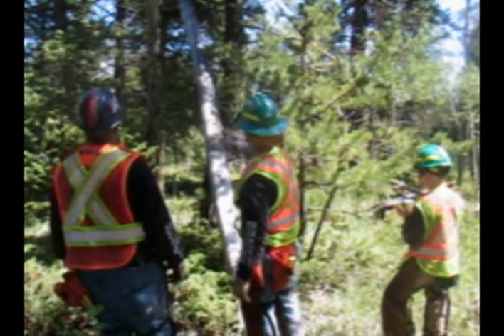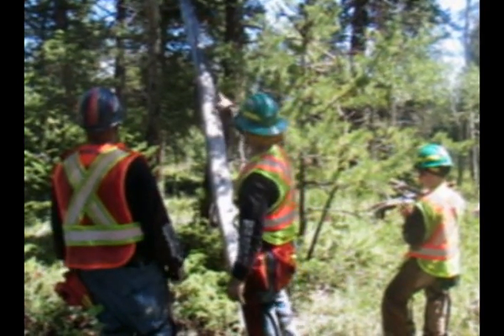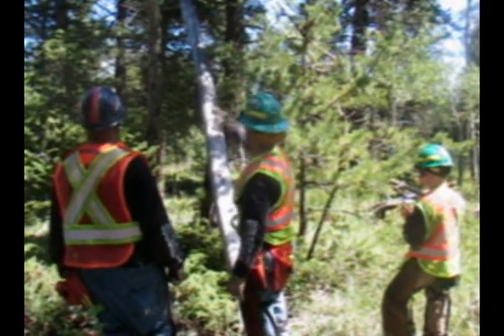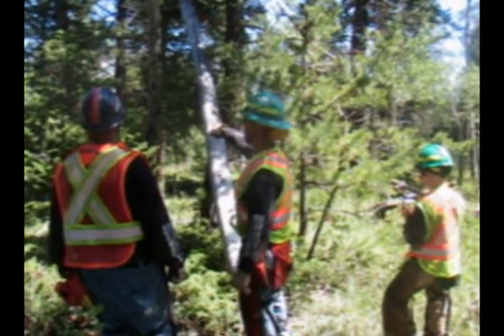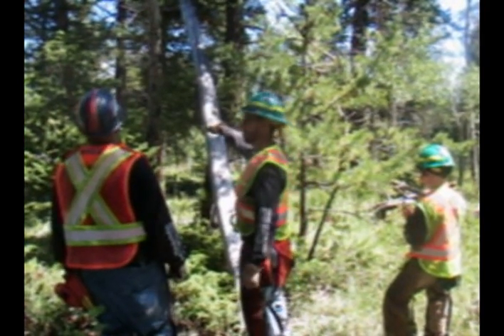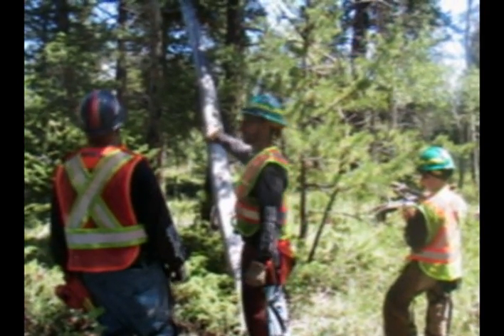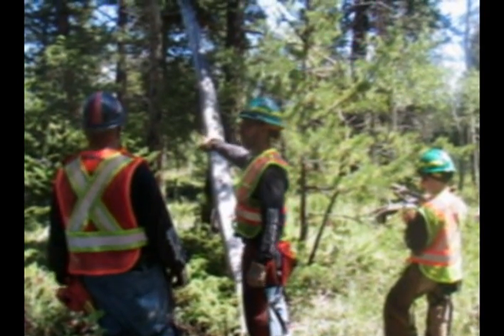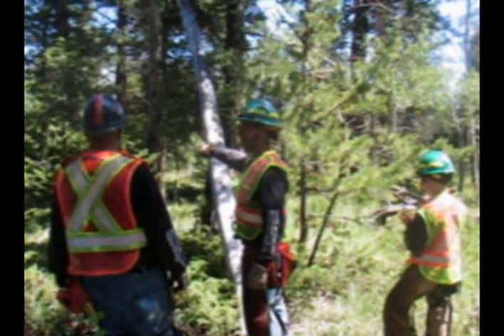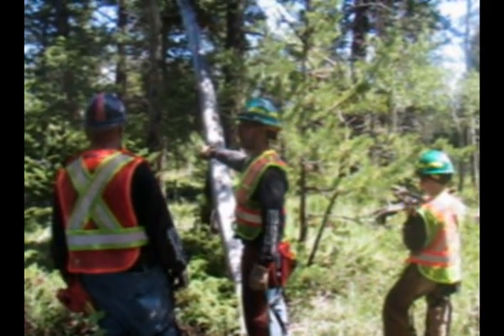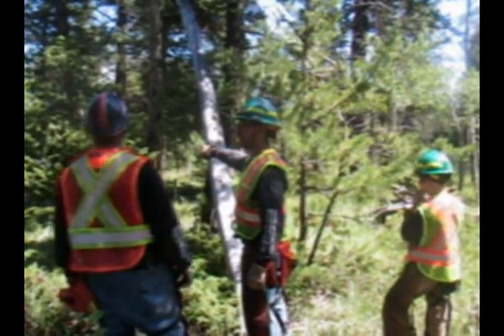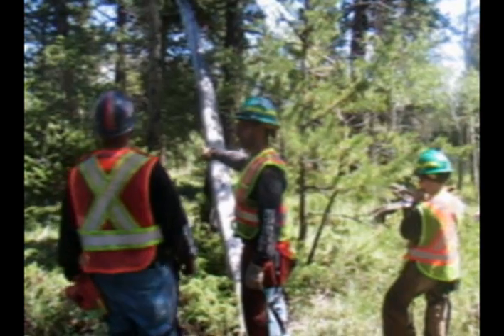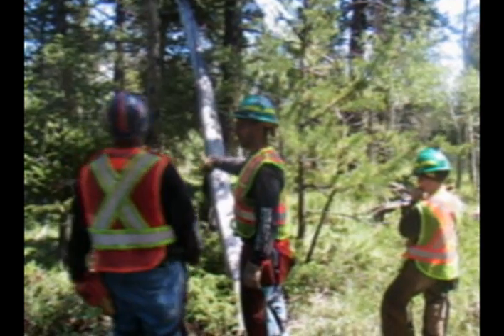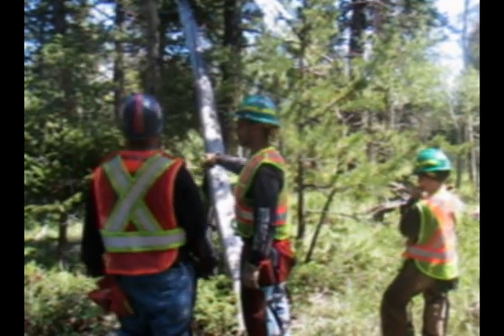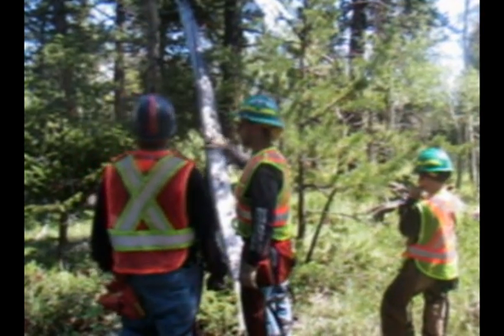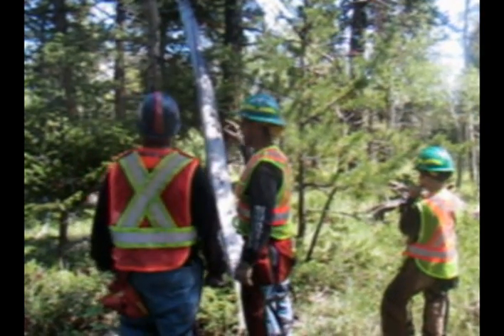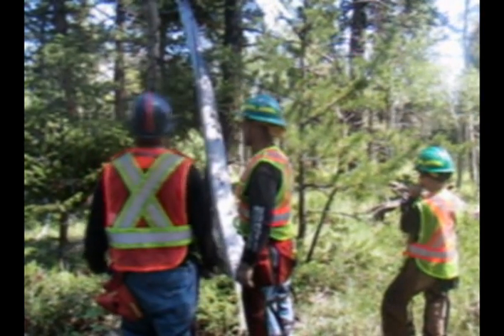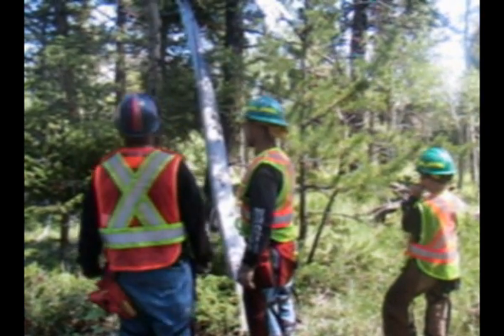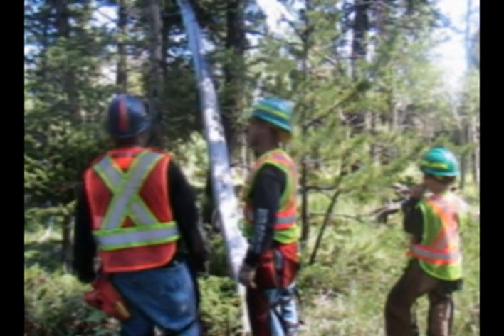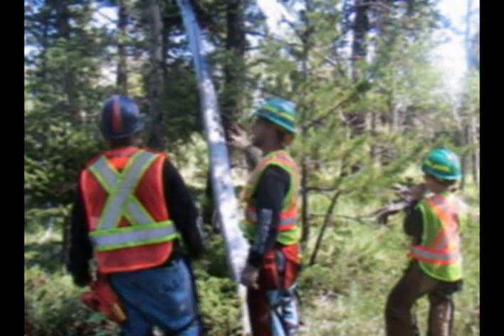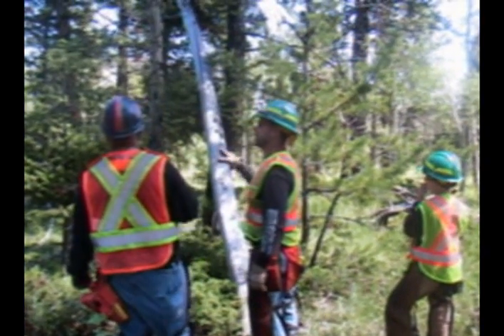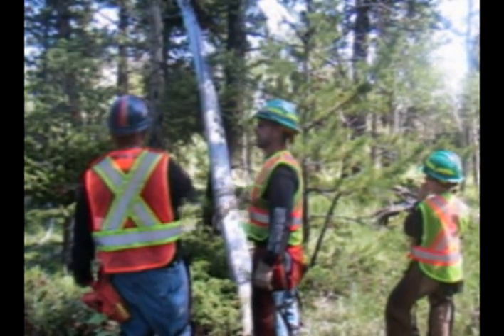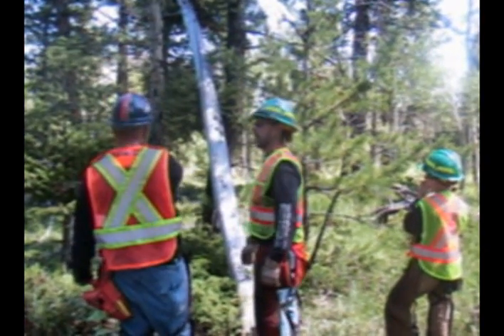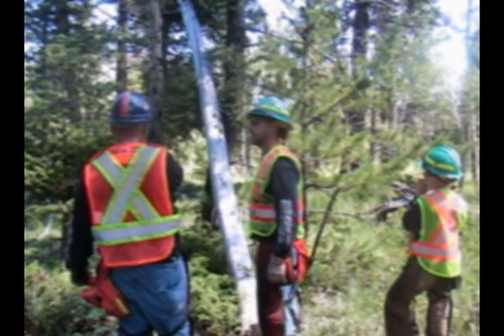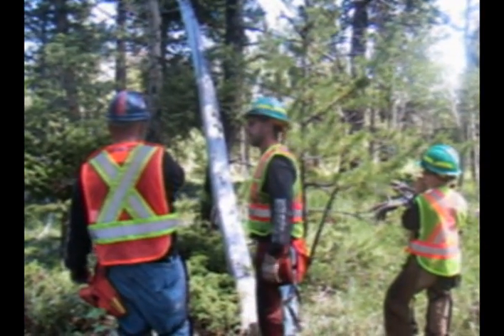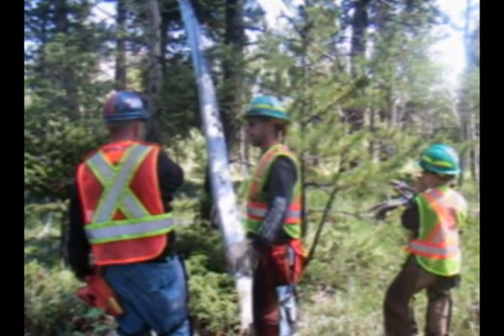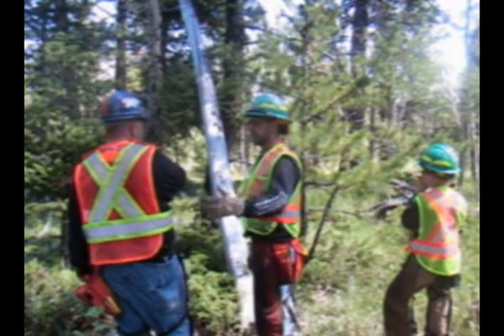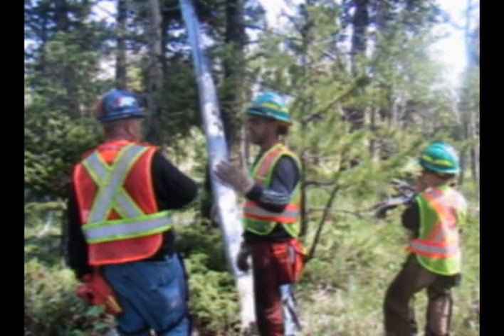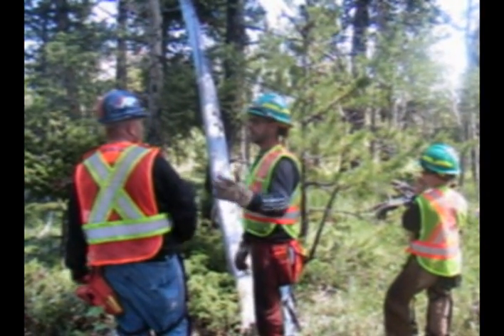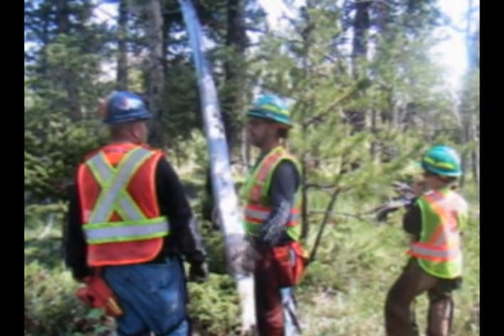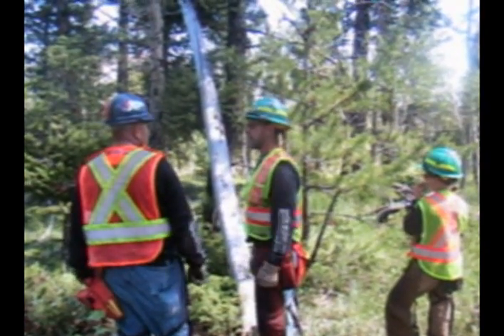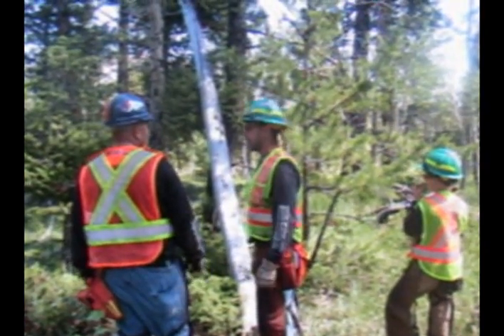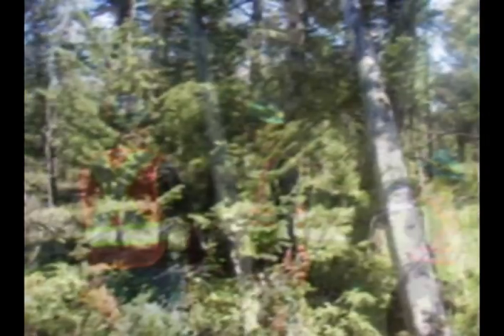That dead aspen right there needs to go away. If you haven't worked a lot in aspen stands — there was a fatality in Colorado.